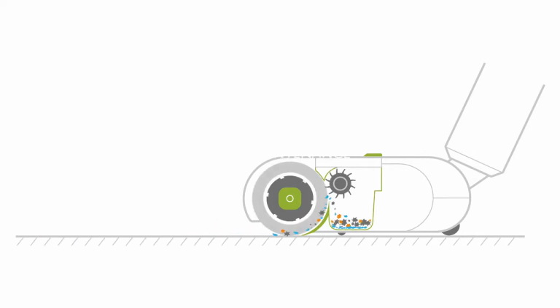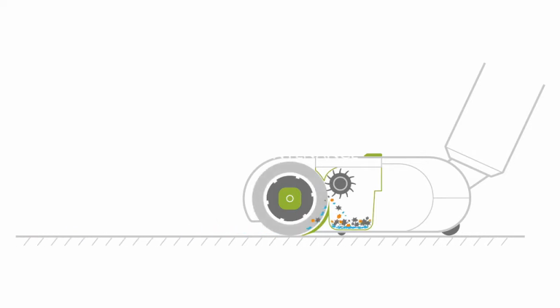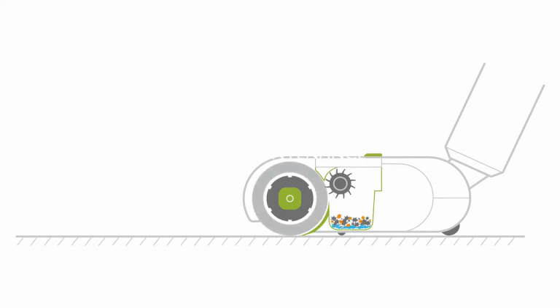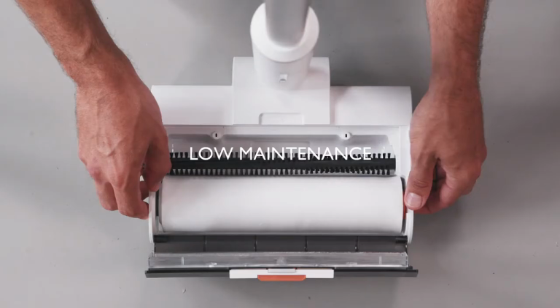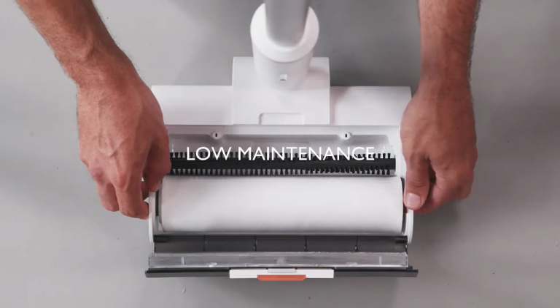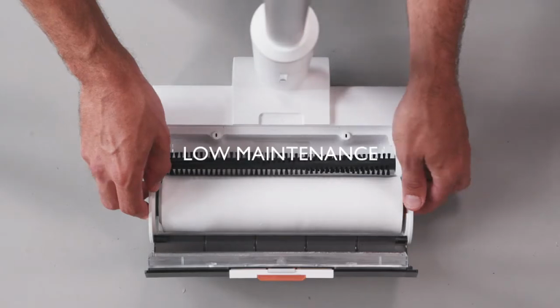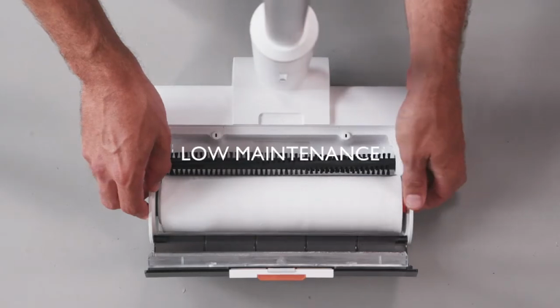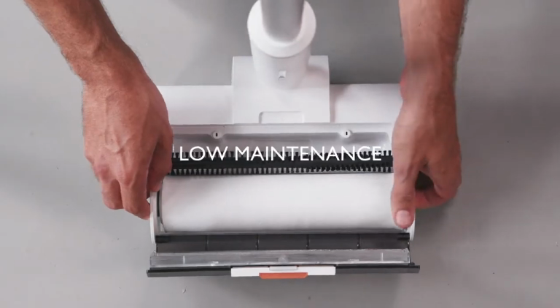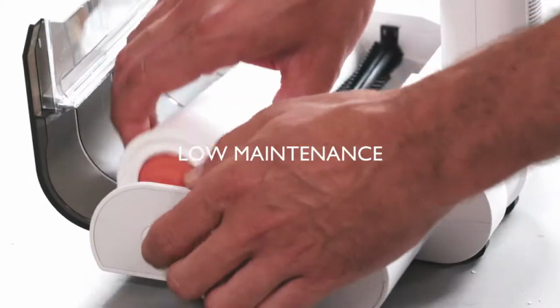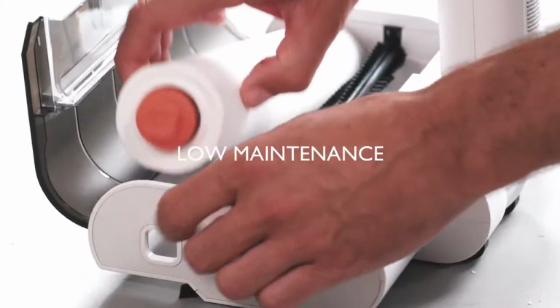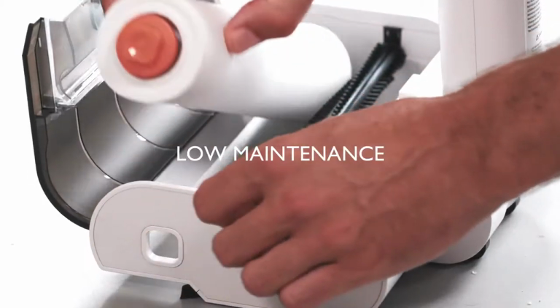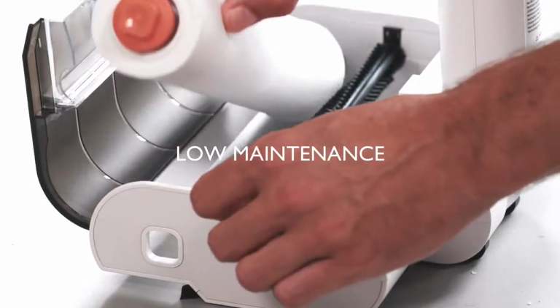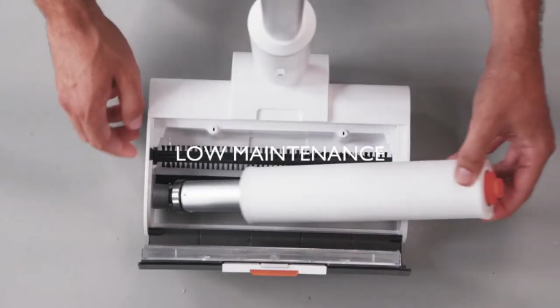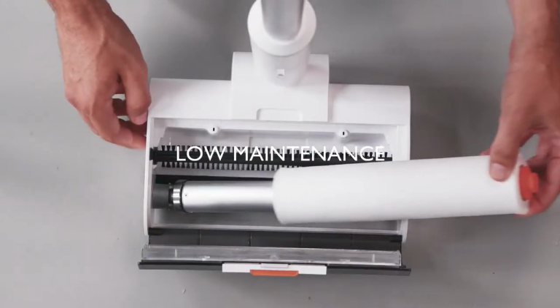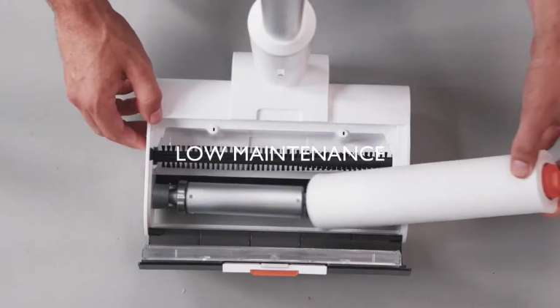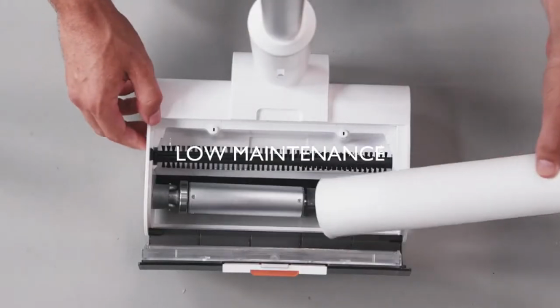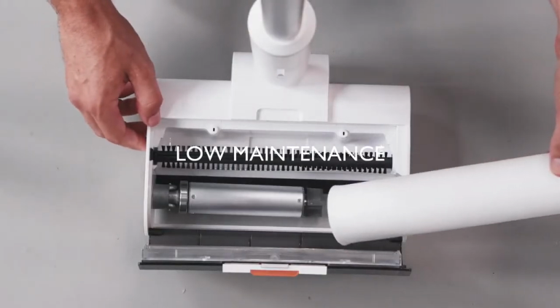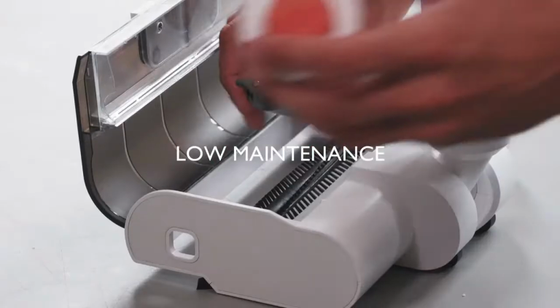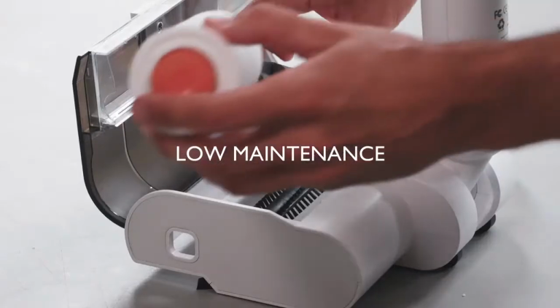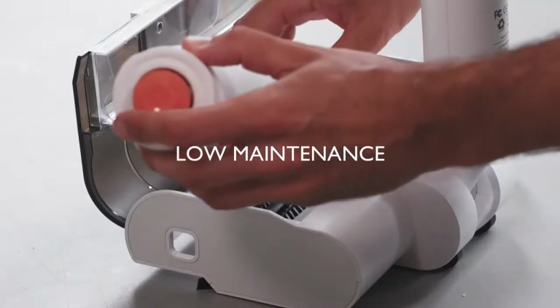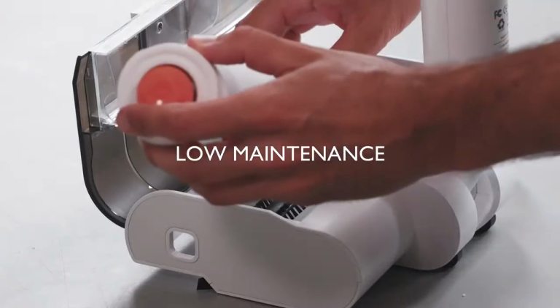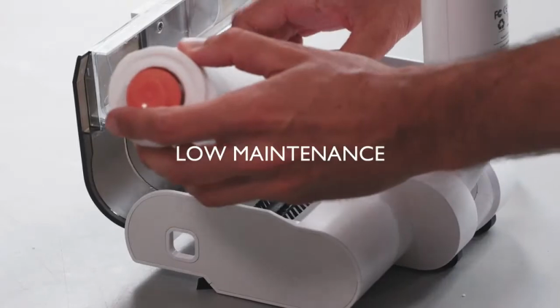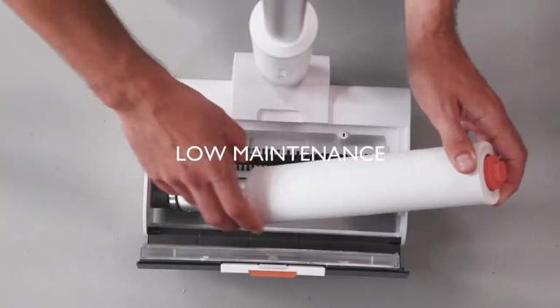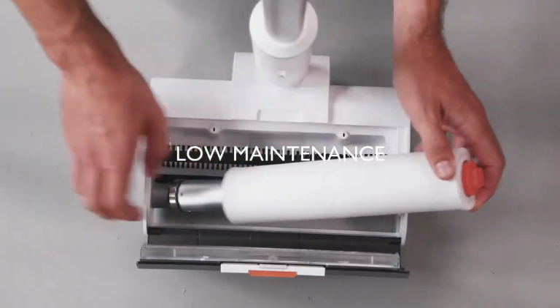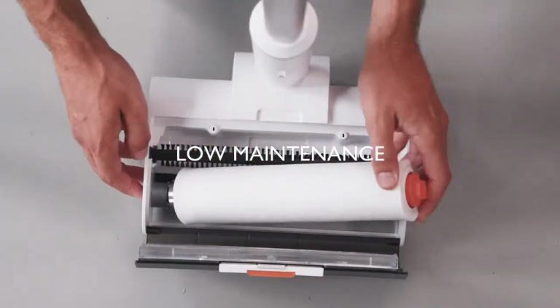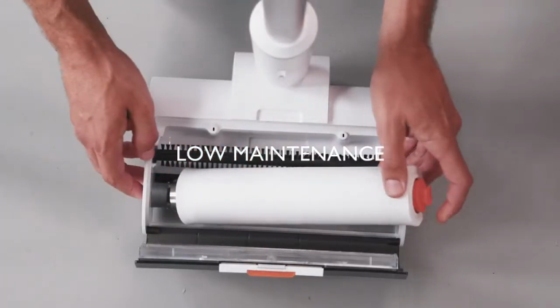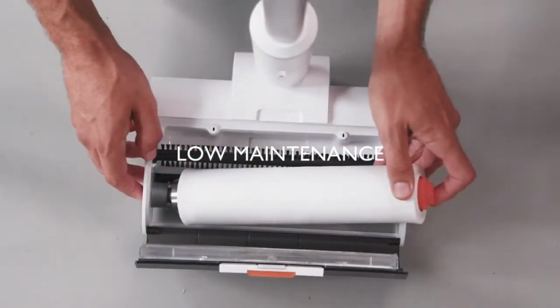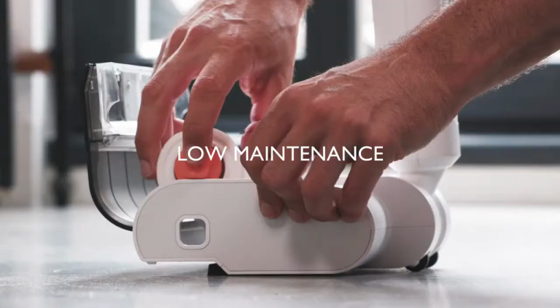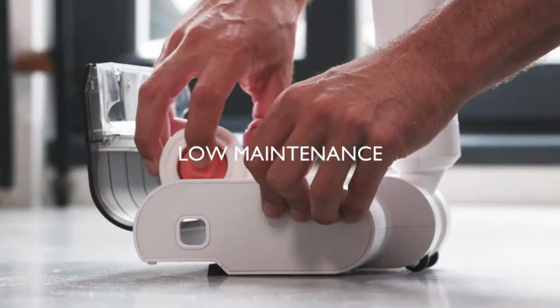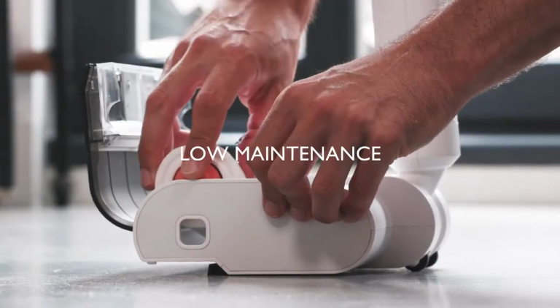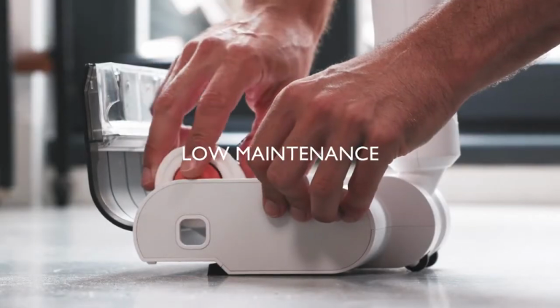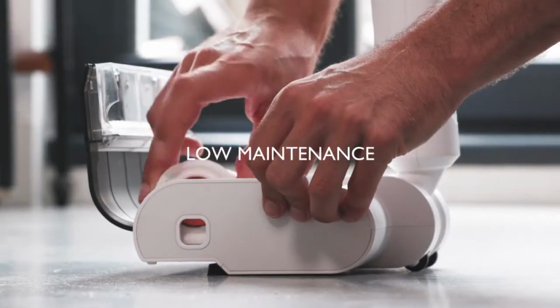Wipe is low maintenance, and when it's finally time to replace the roller, popping in a new one is extremely easy.